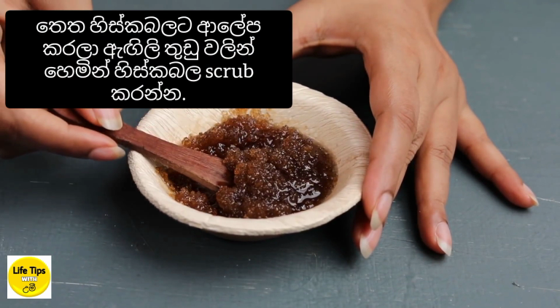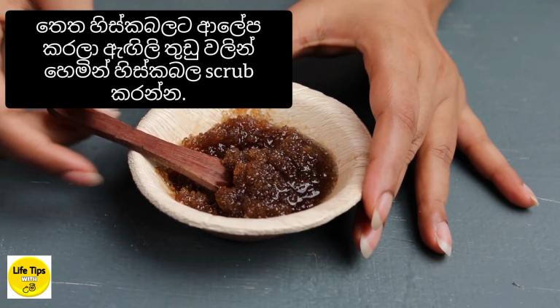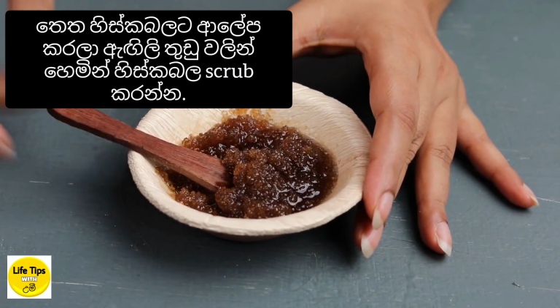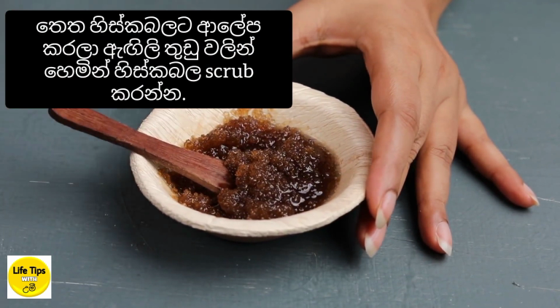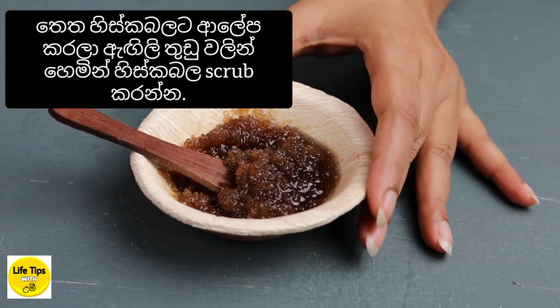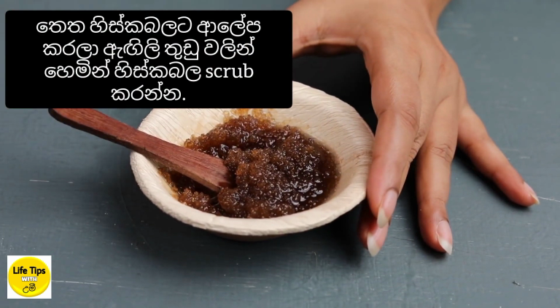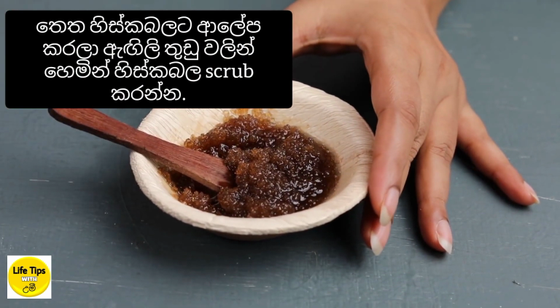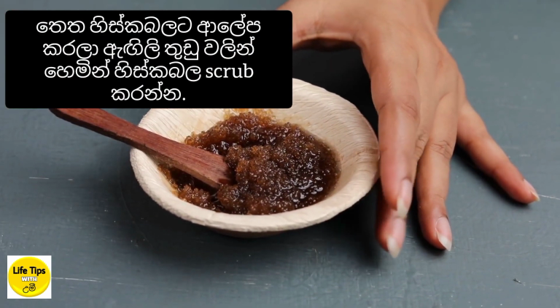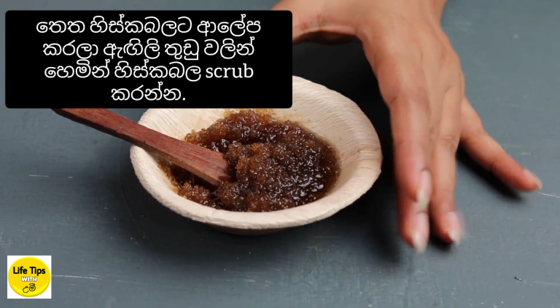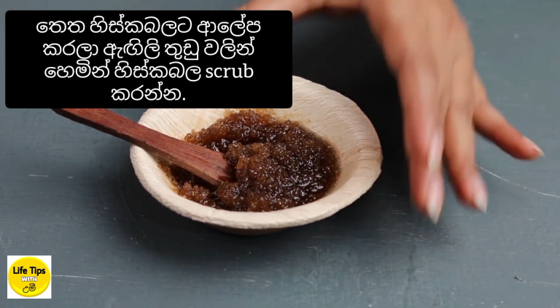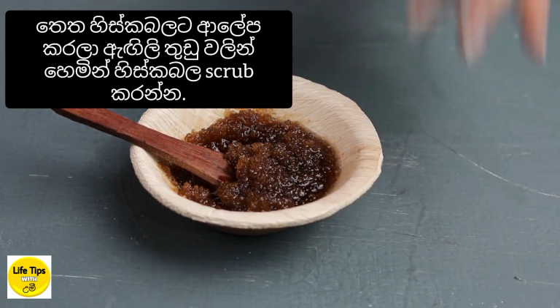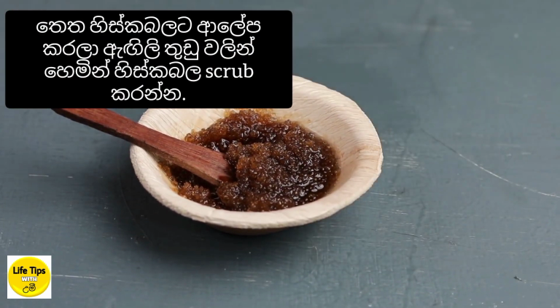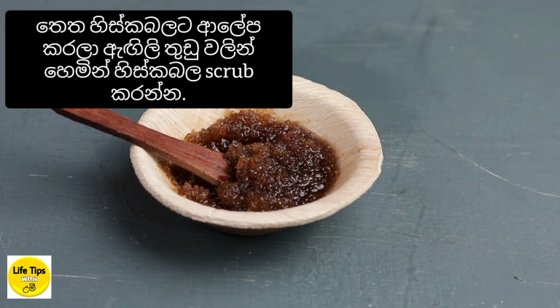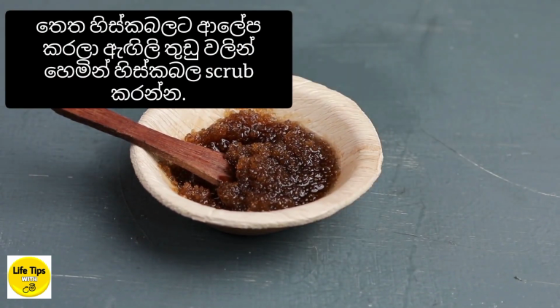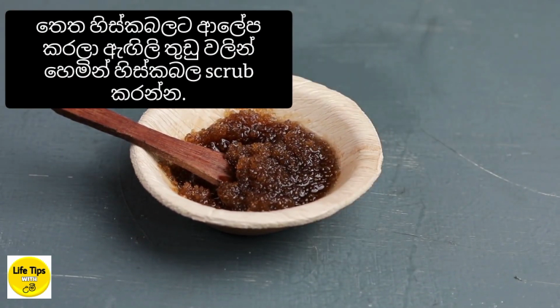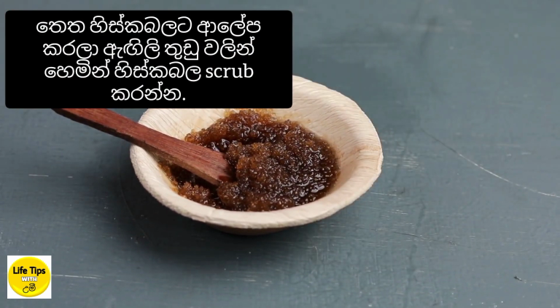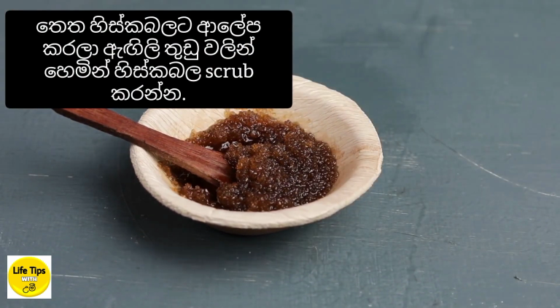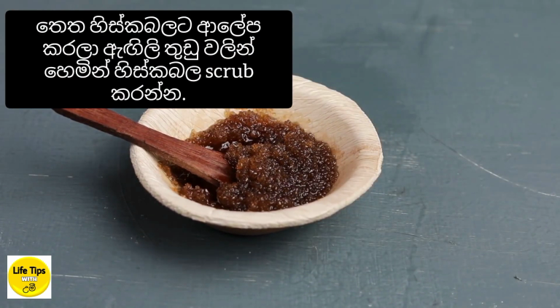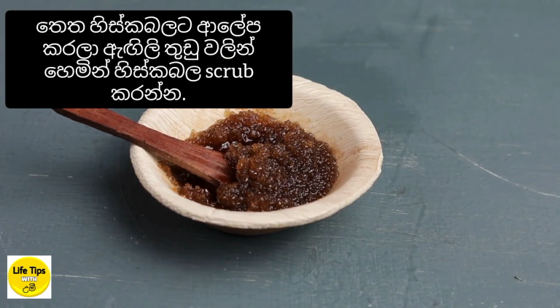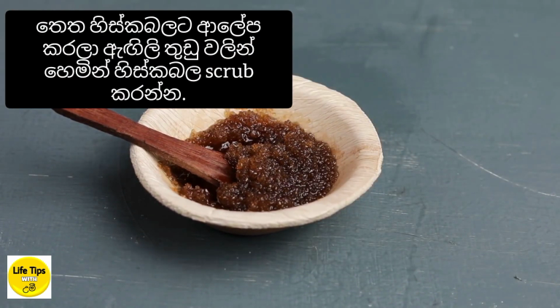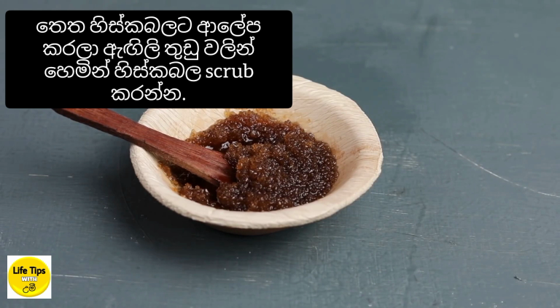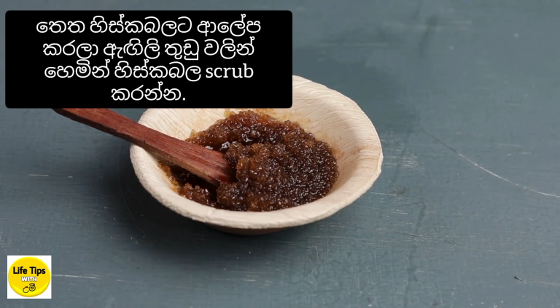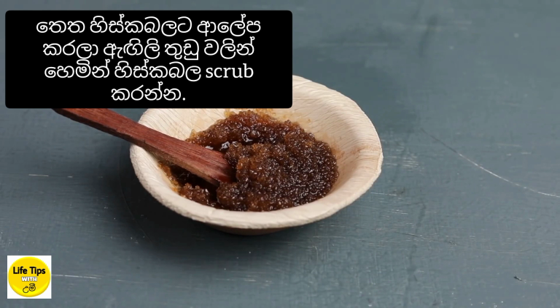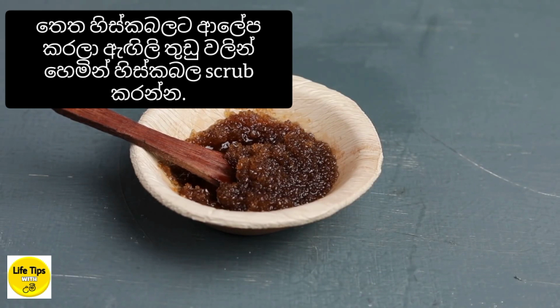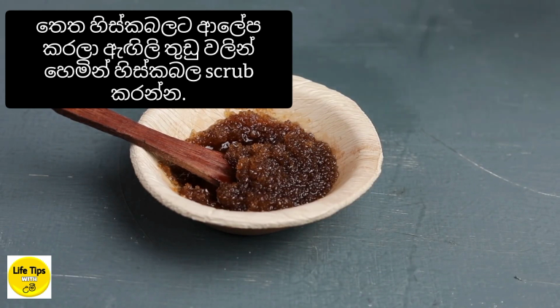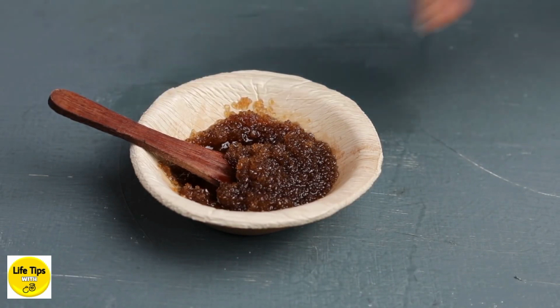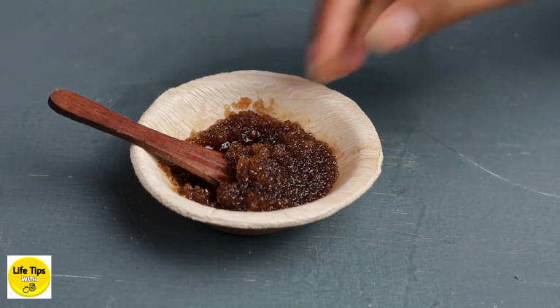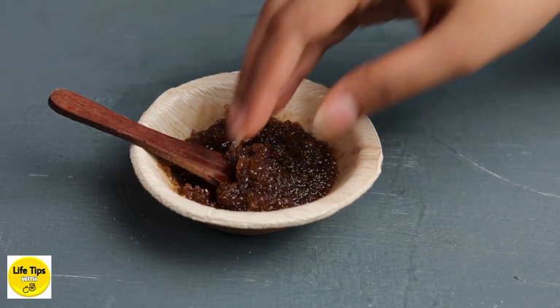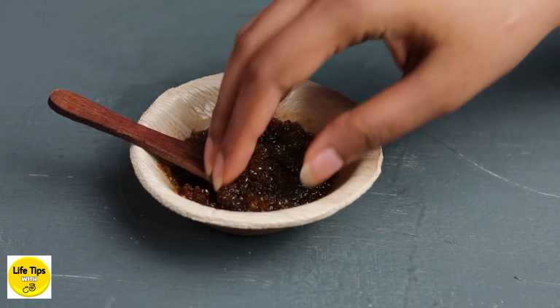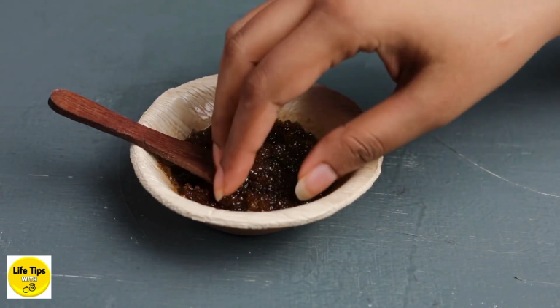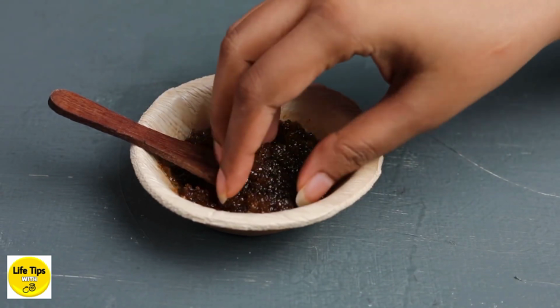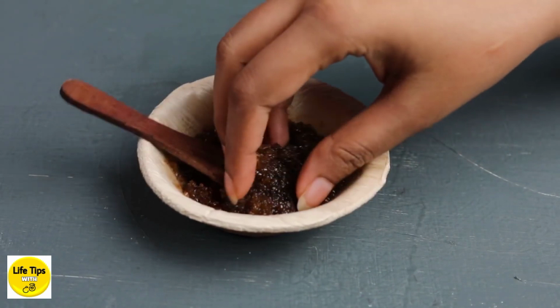You can scrub your hair and scalp. Then you can follow up with a shampoo and conditioner.